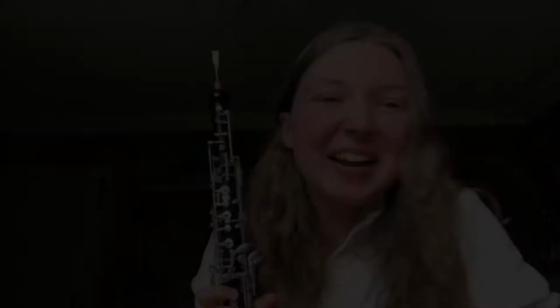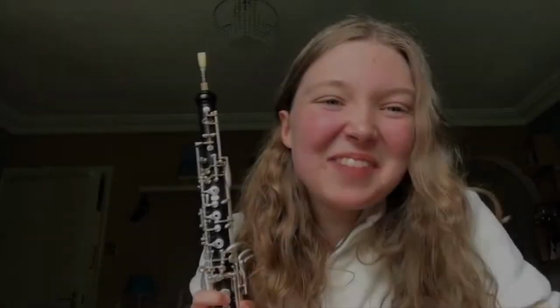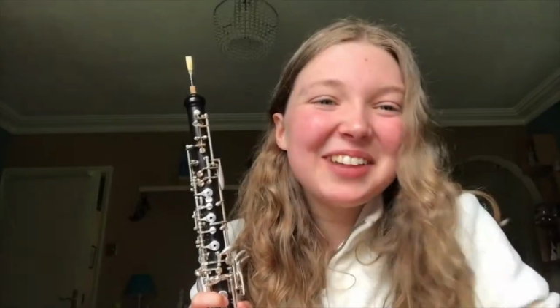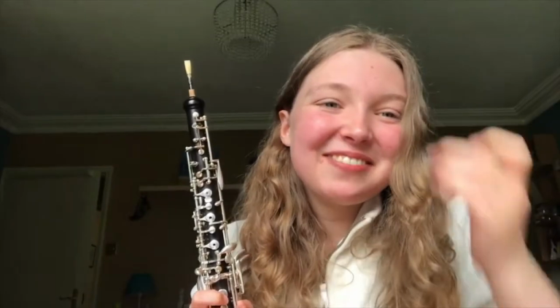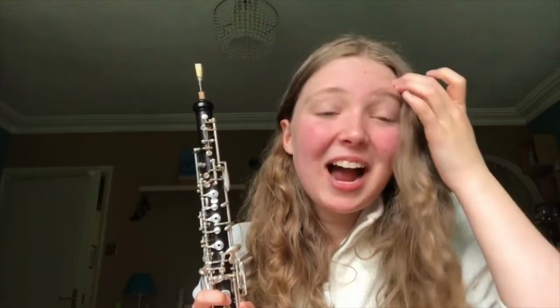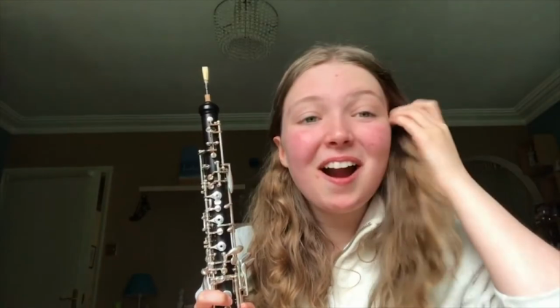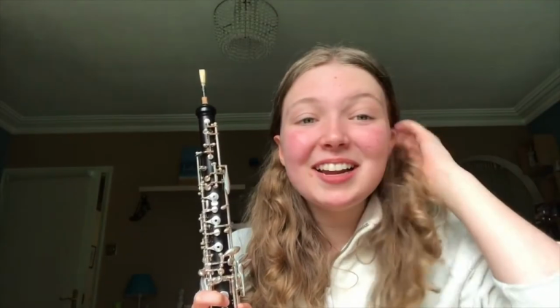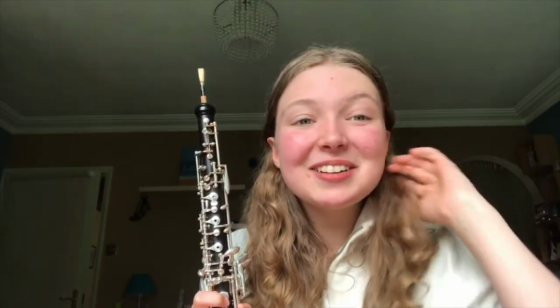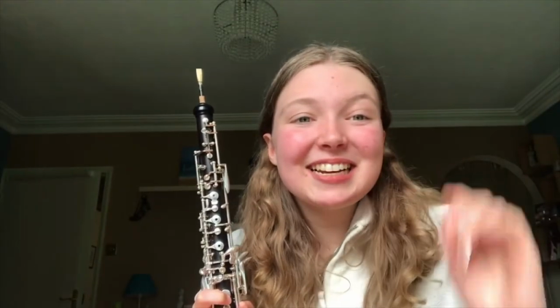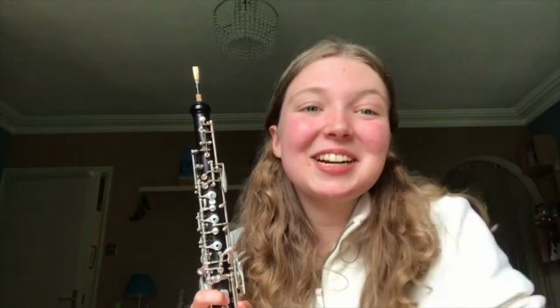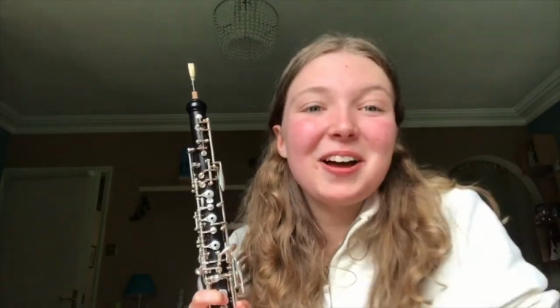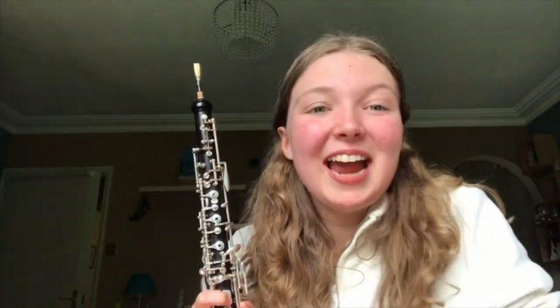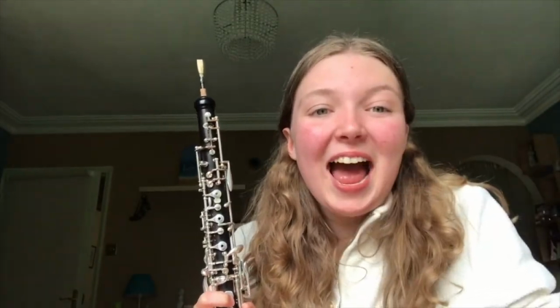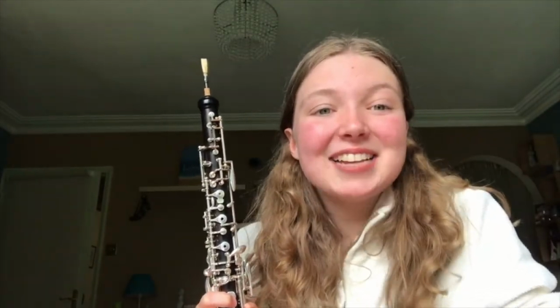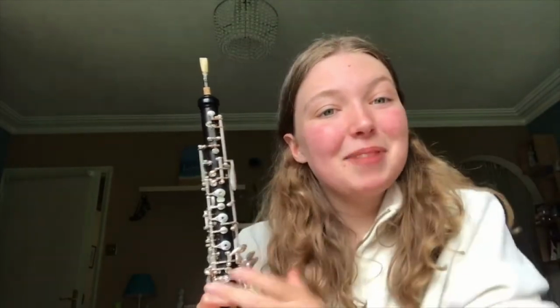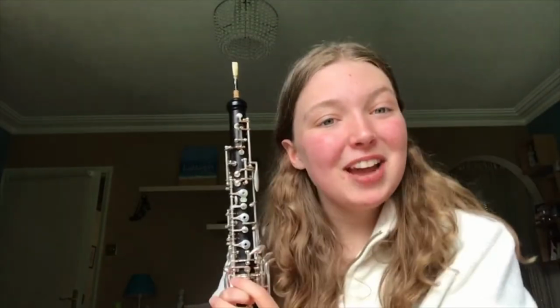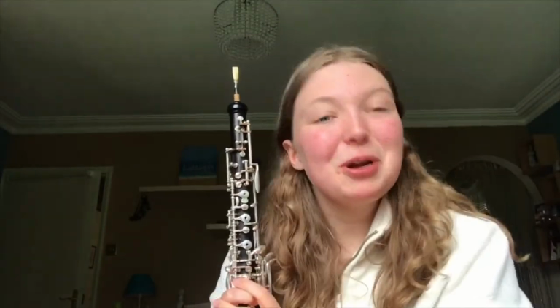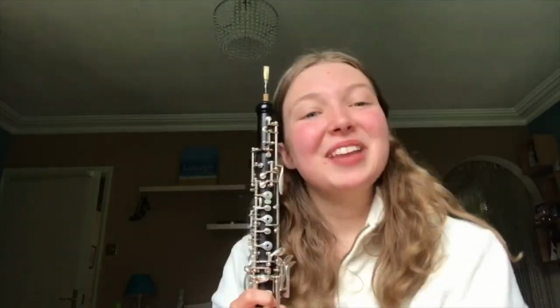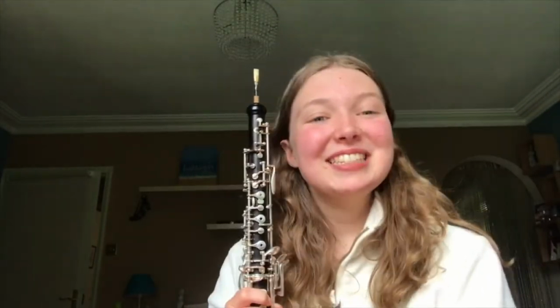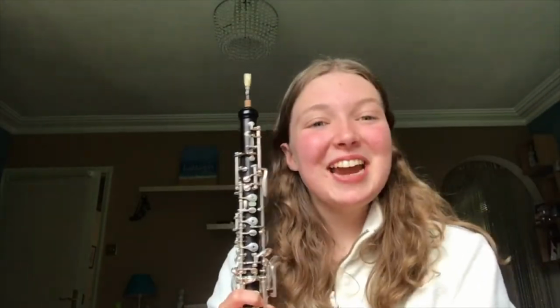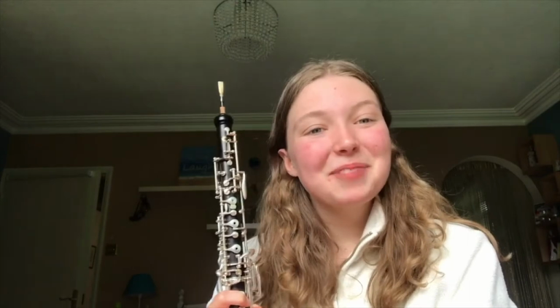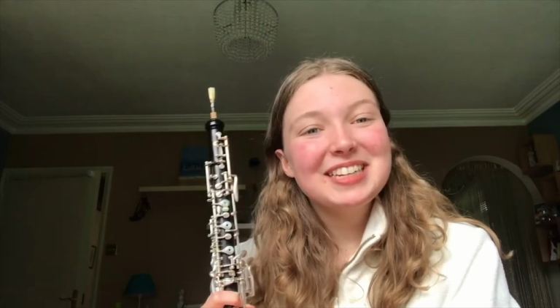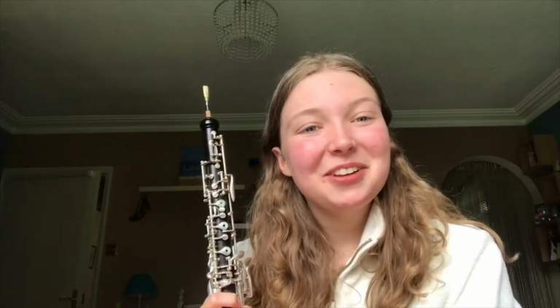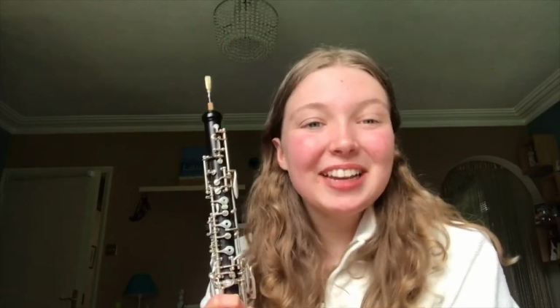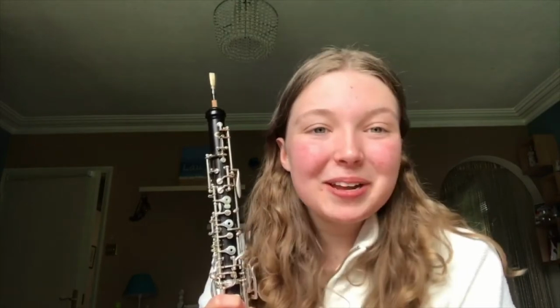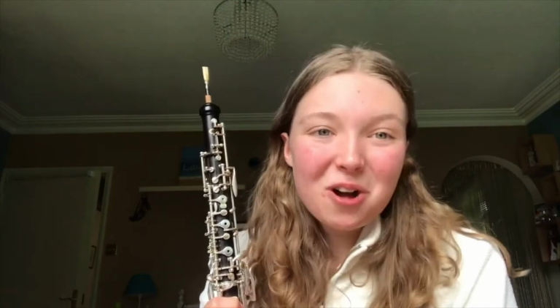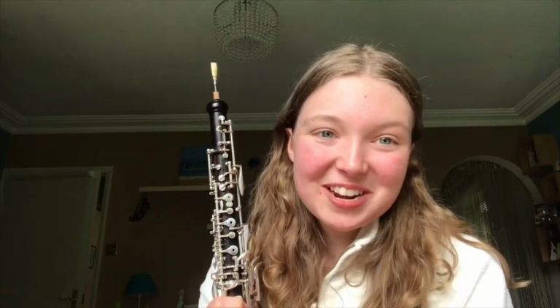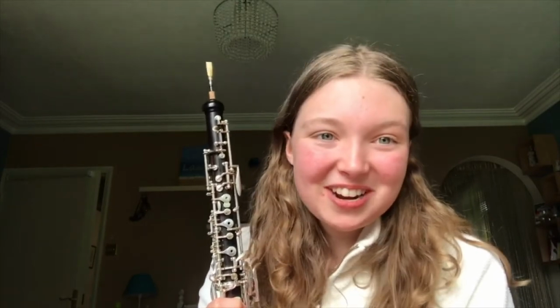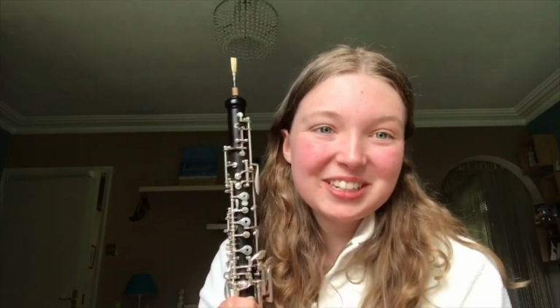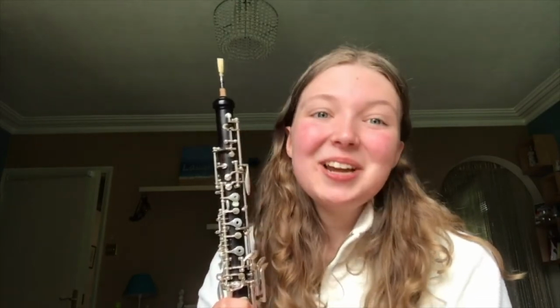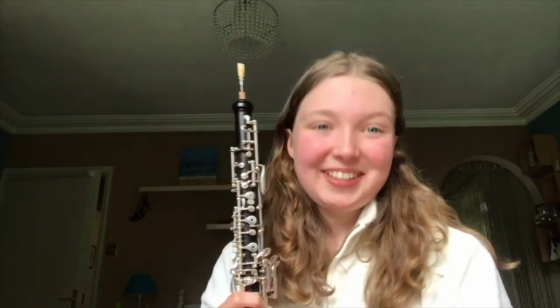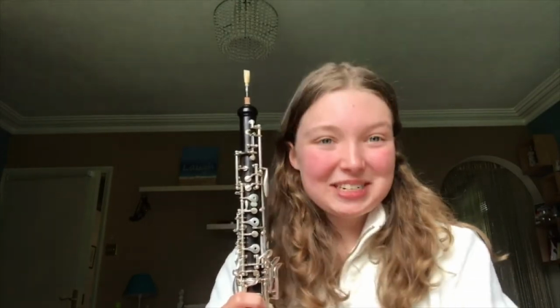My name's Evie, I'm currently in Lower Six here at Barney and I play the oboe and today I'm going to give you a little bit of an introduction to the instrument.